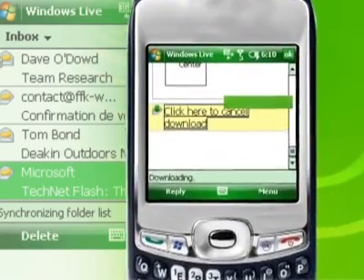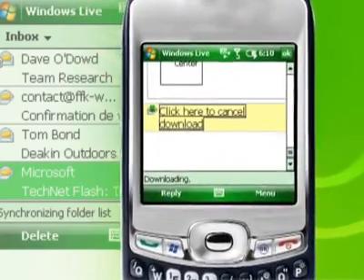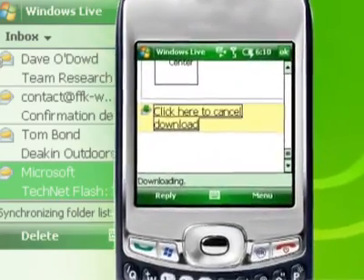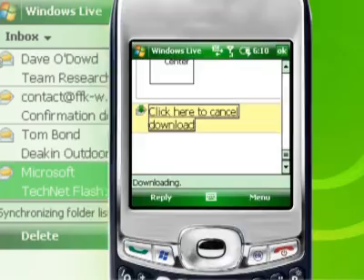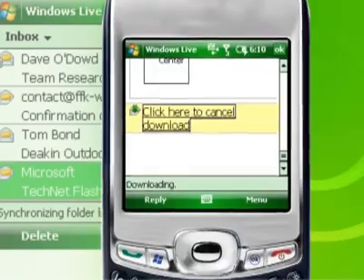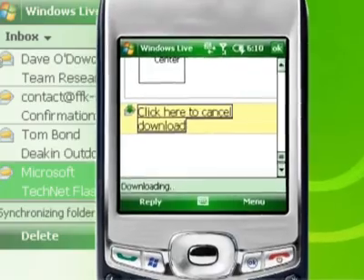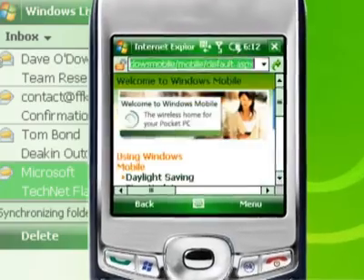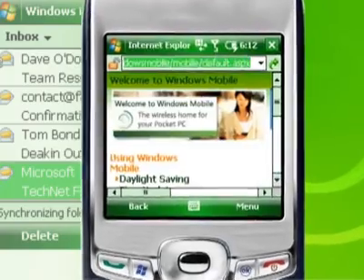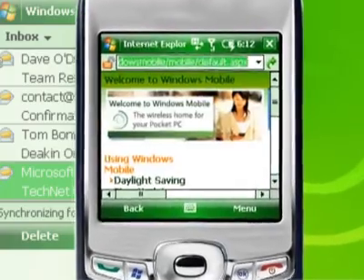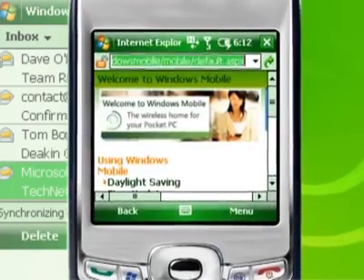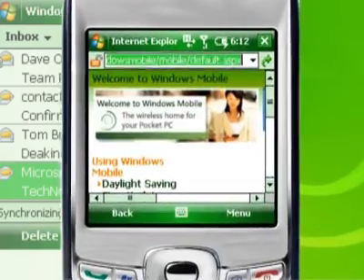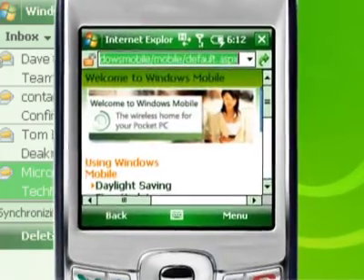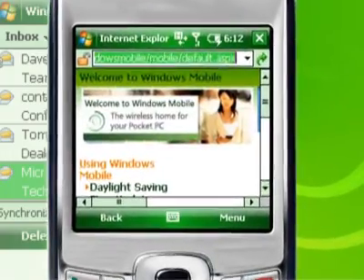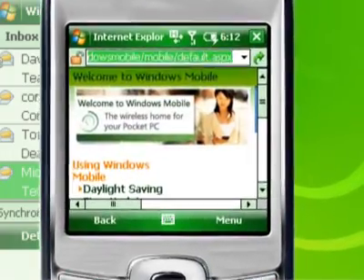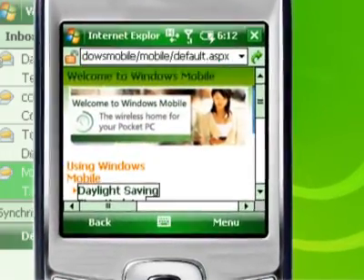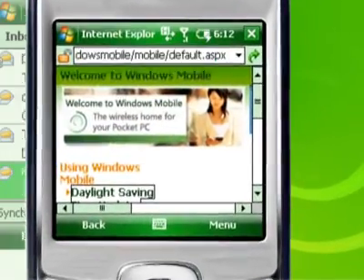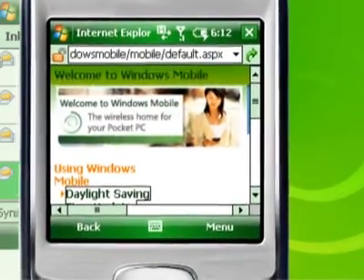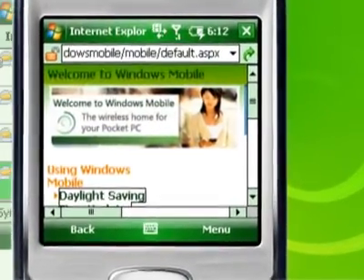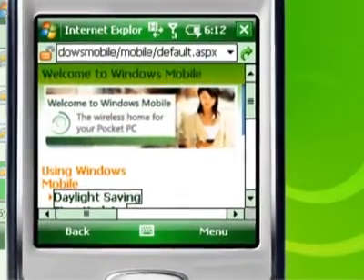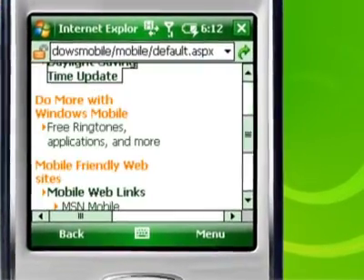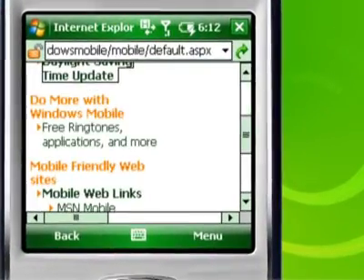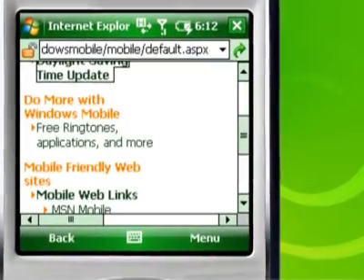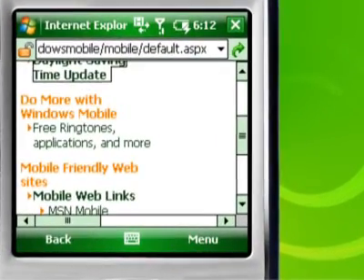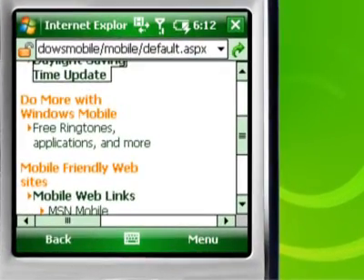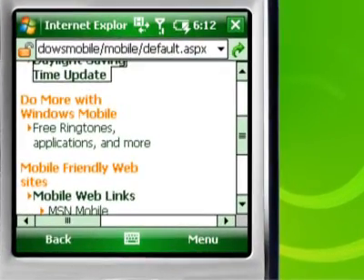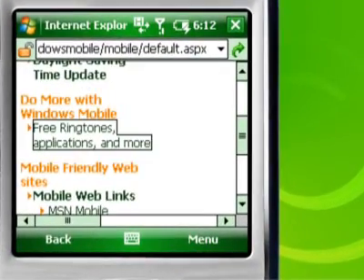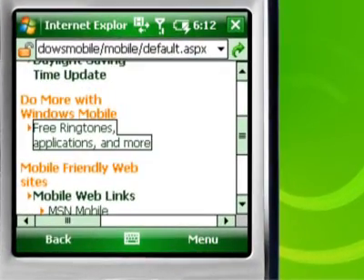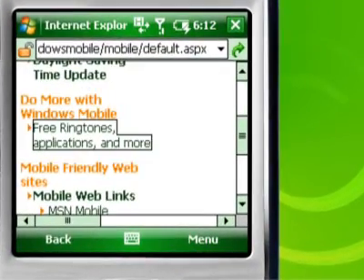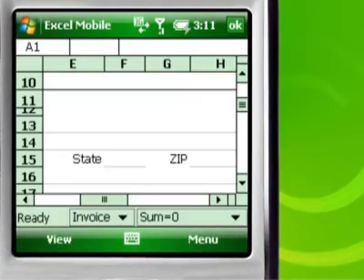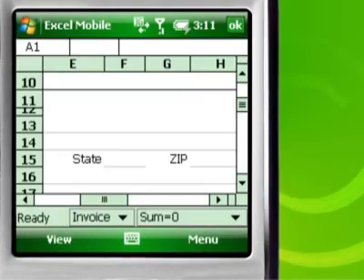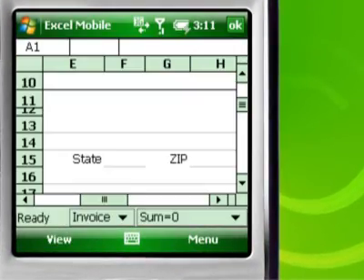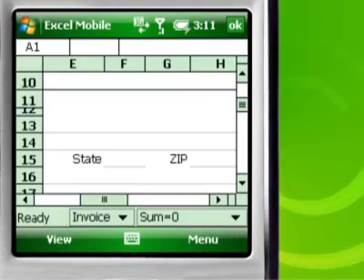Internet Explorer is improved with a scroll bar for easy navigation and favorites in history to help find pages faster.